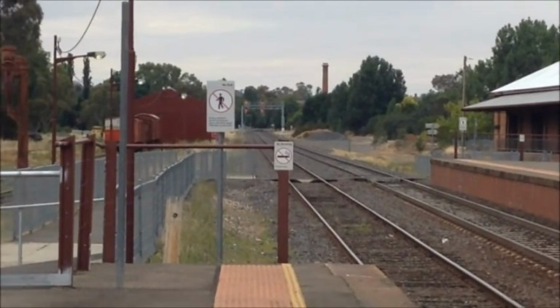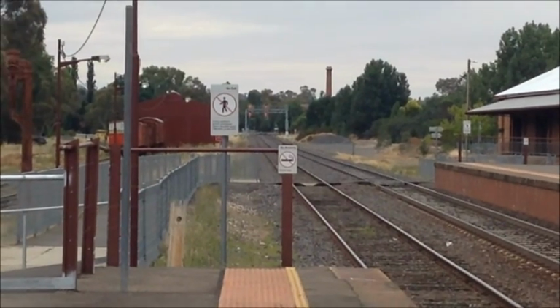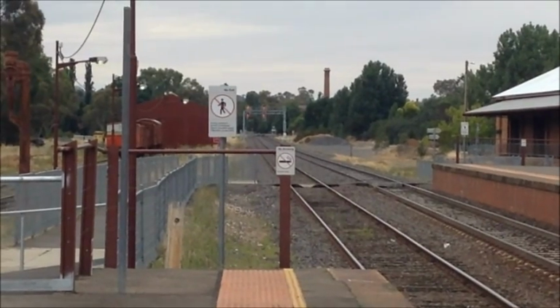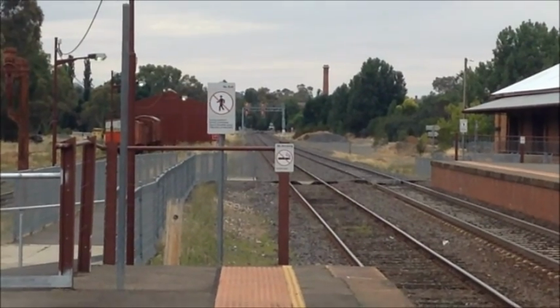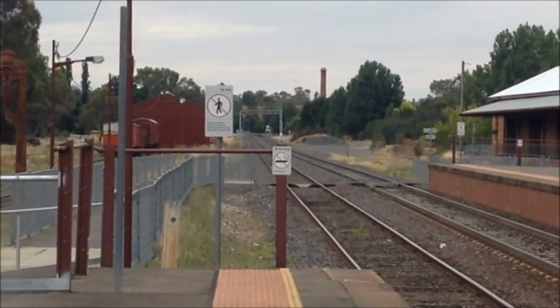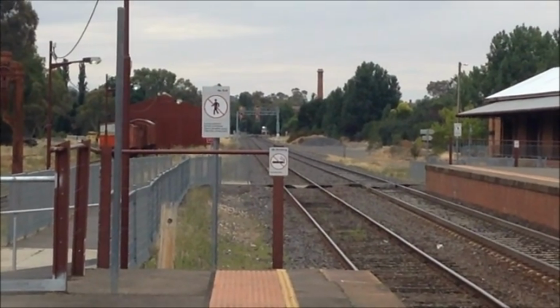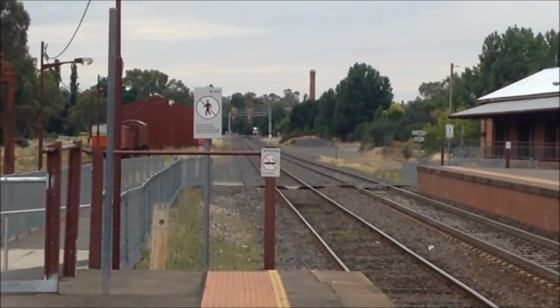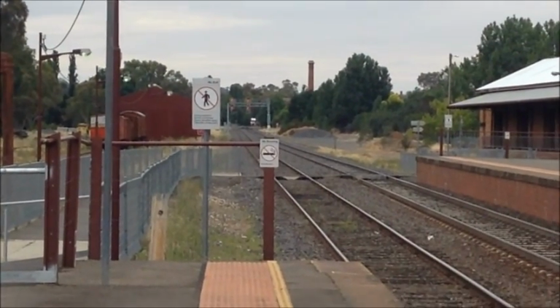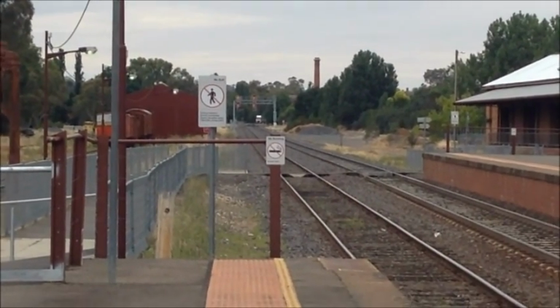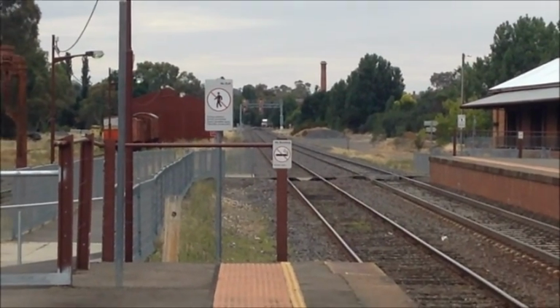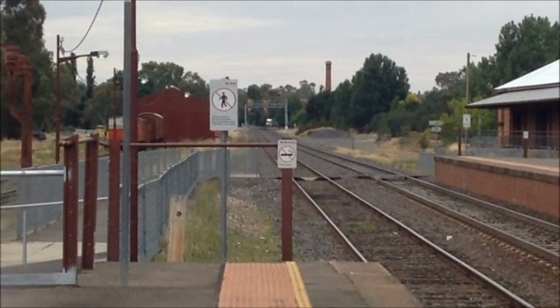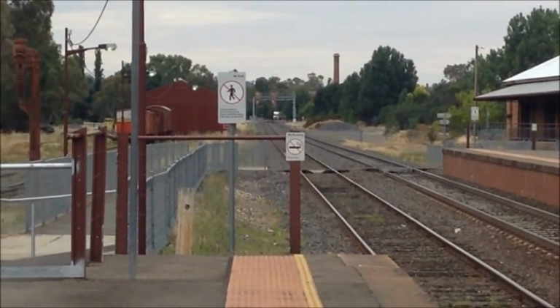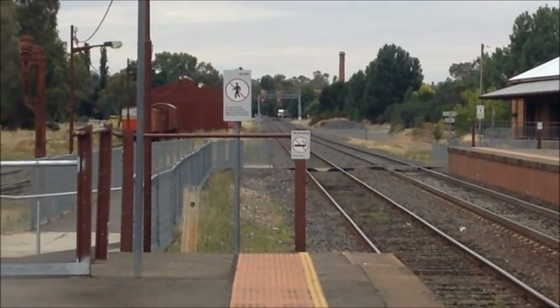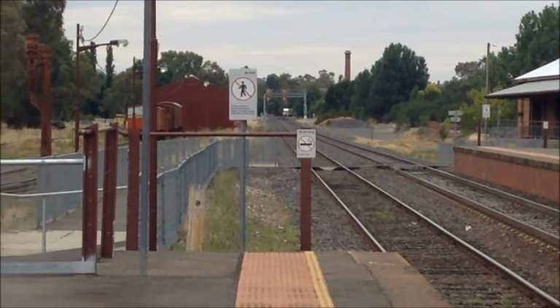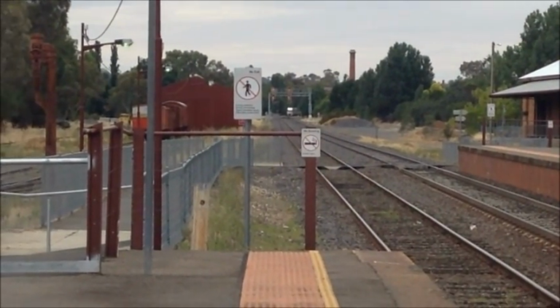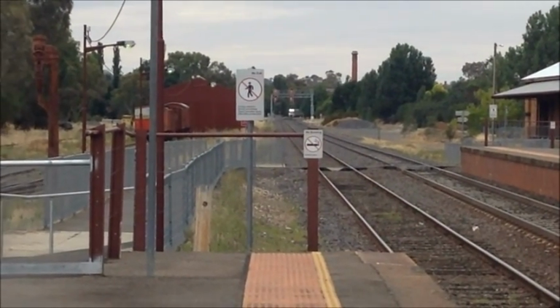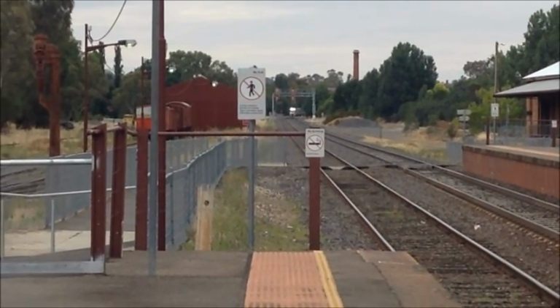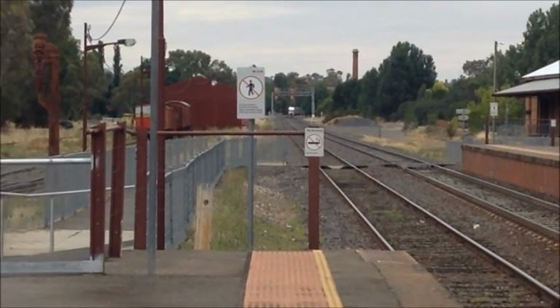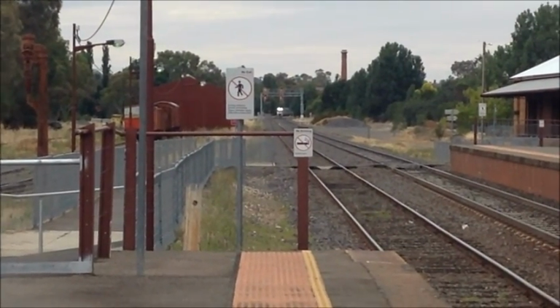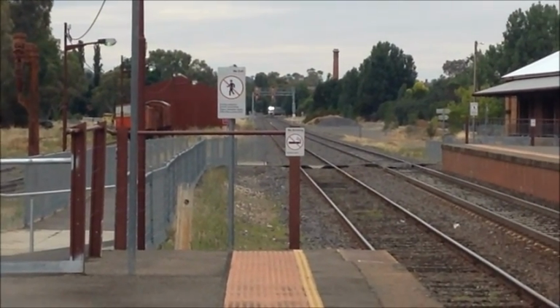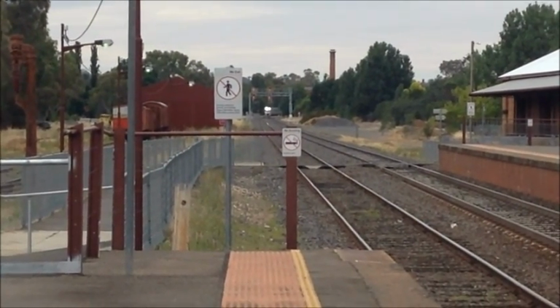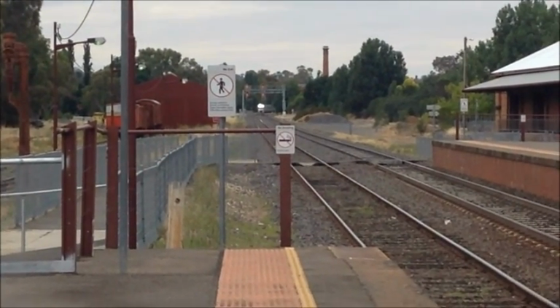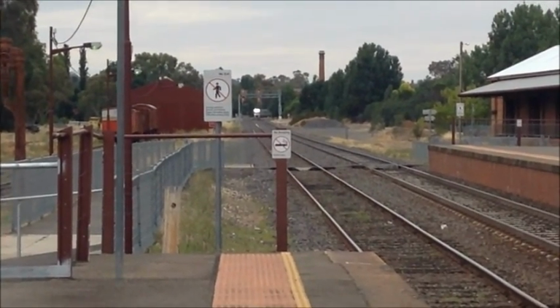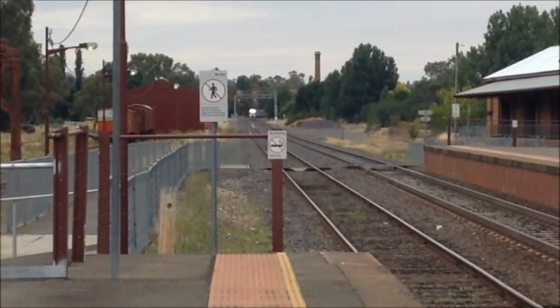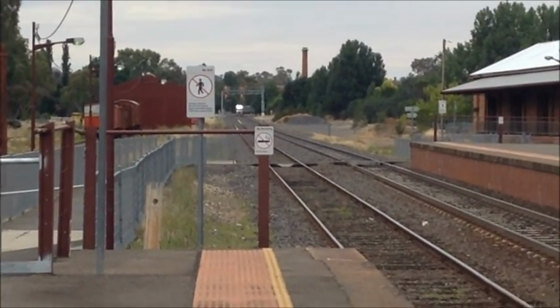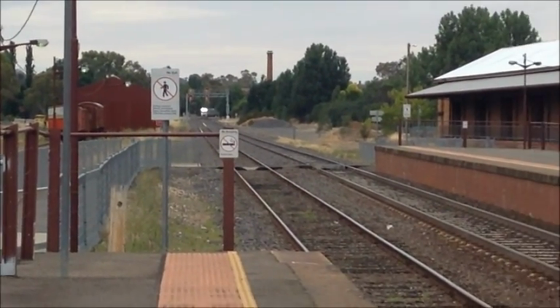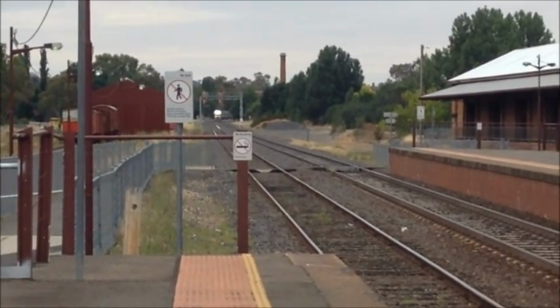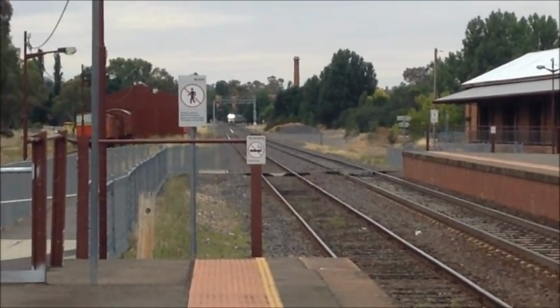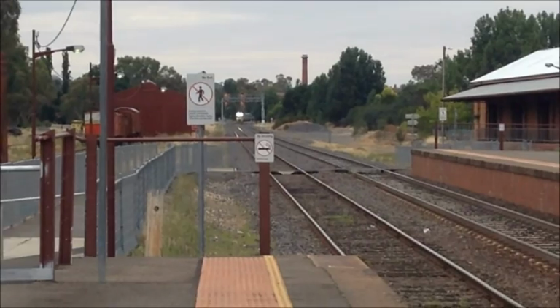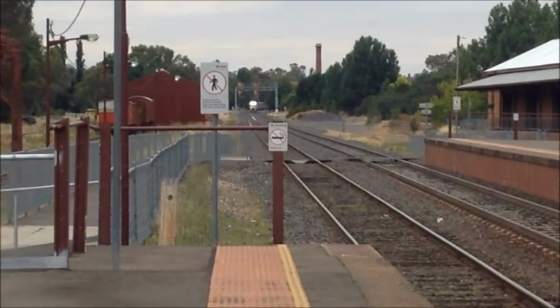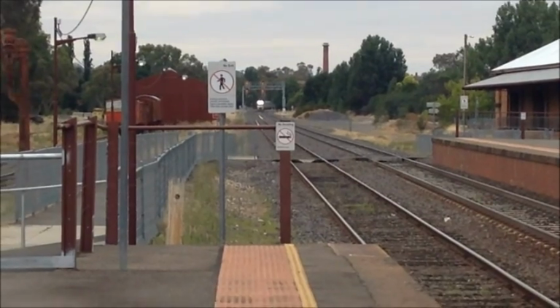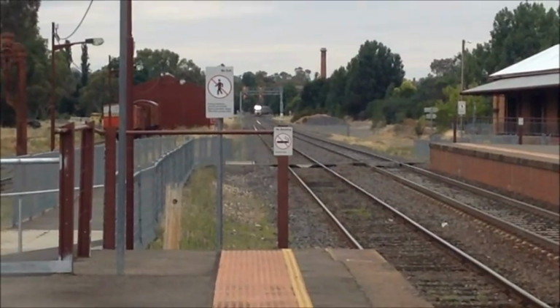Shortly we should have a VLocity. You can see it now — this is going to be a Southern Cross service.